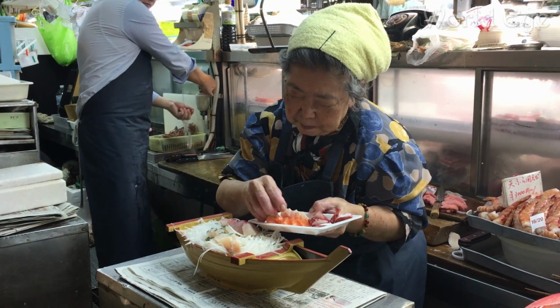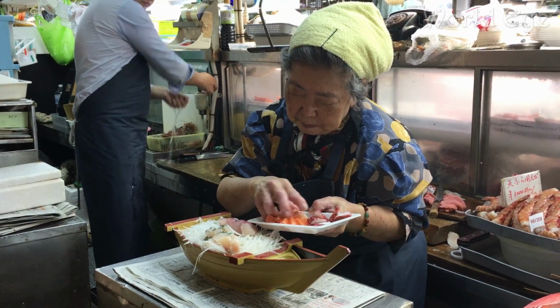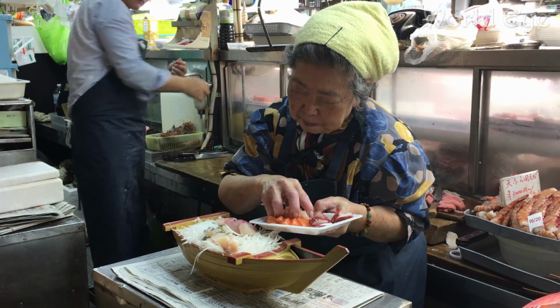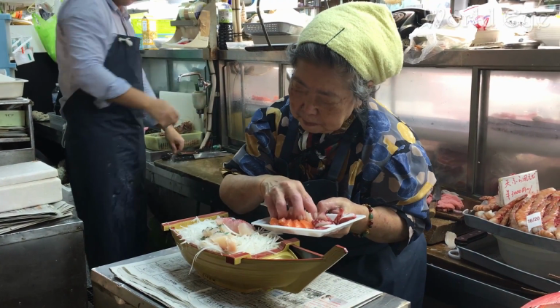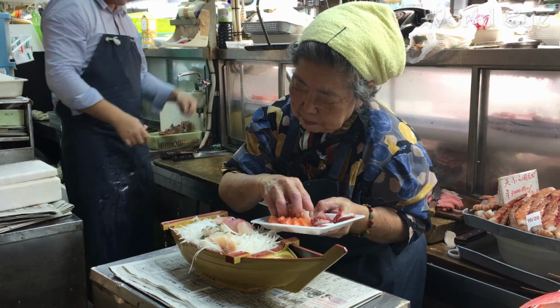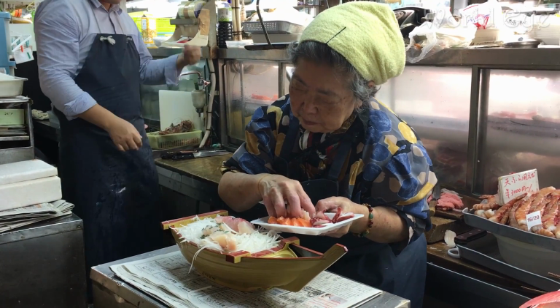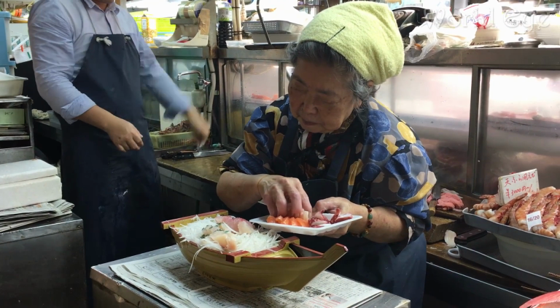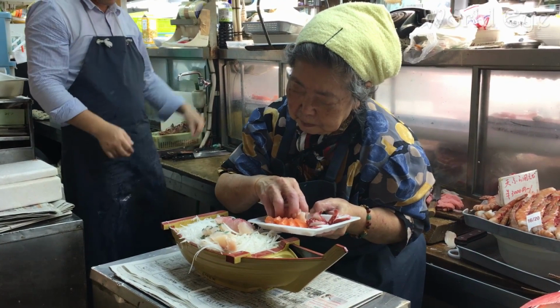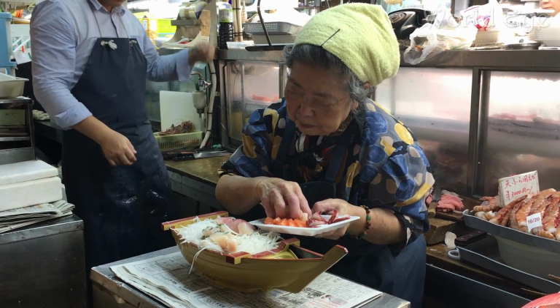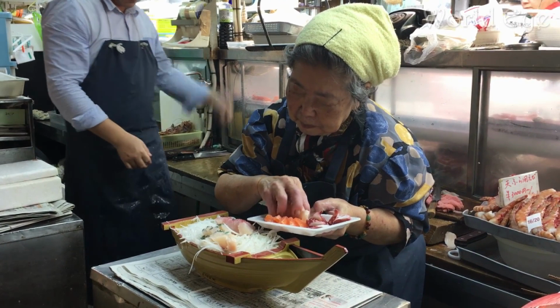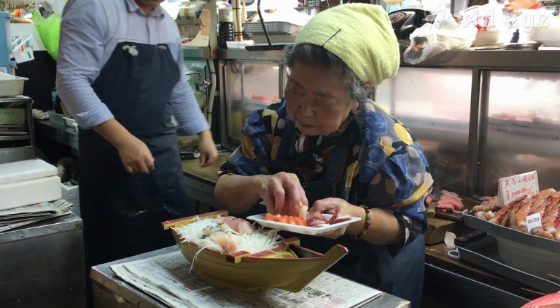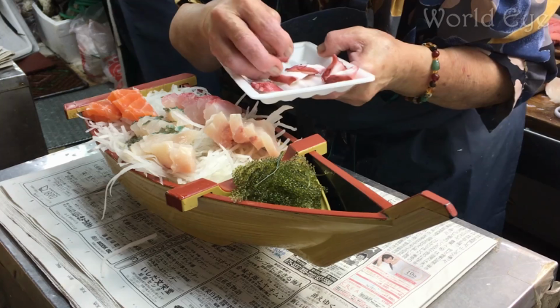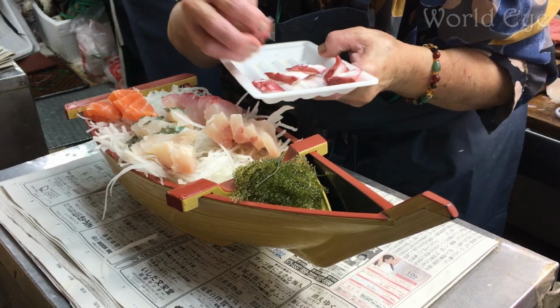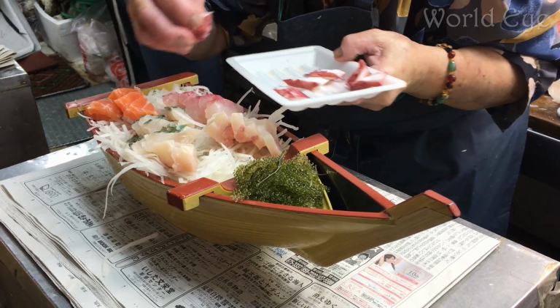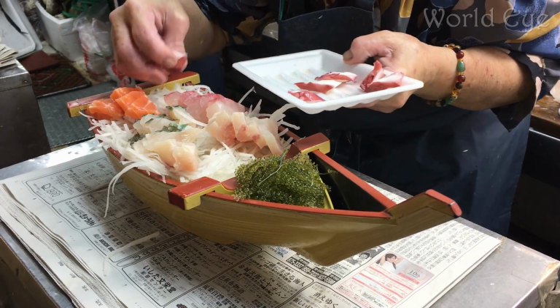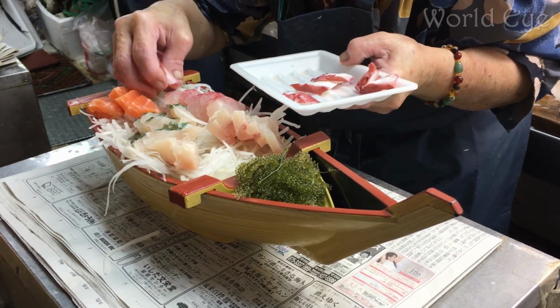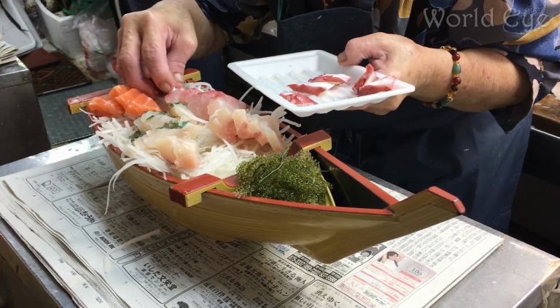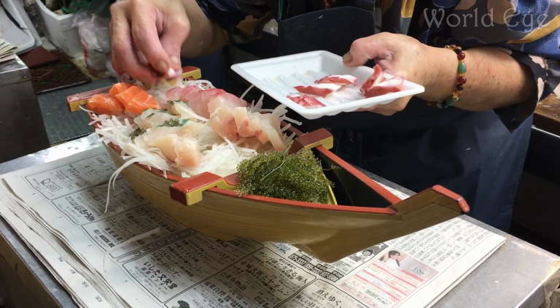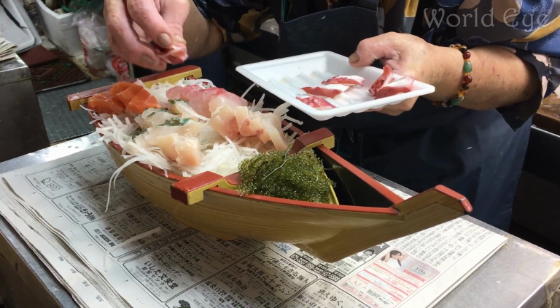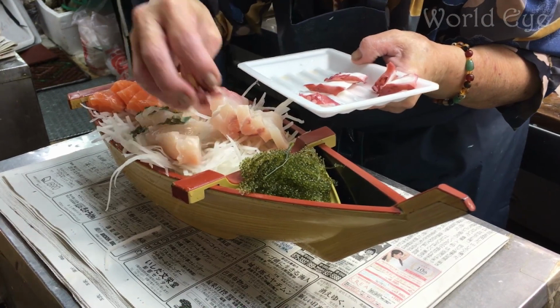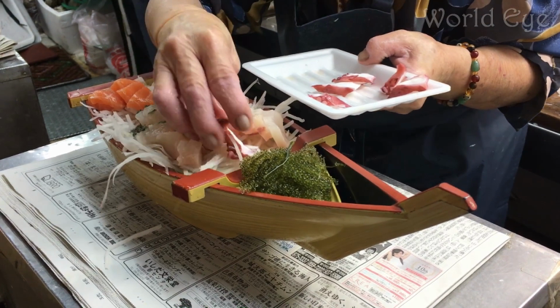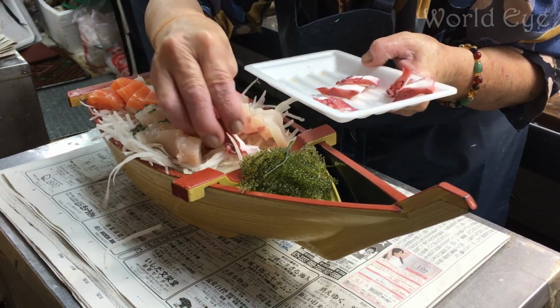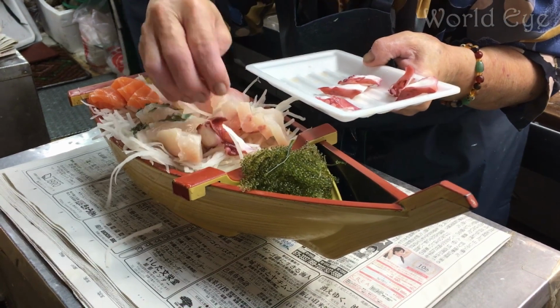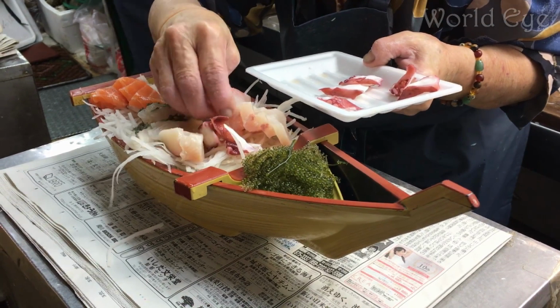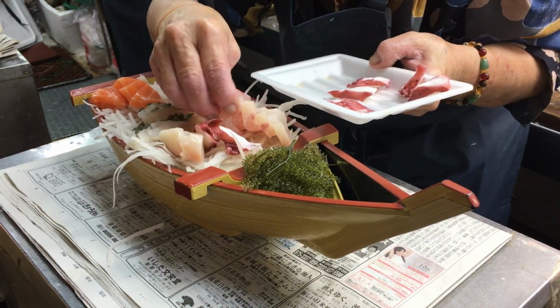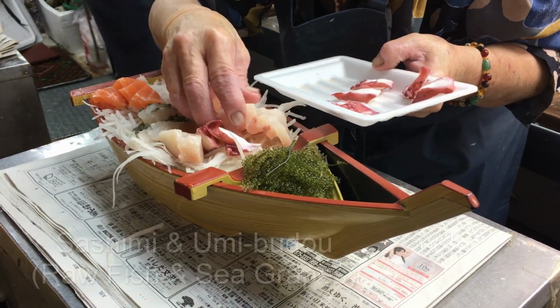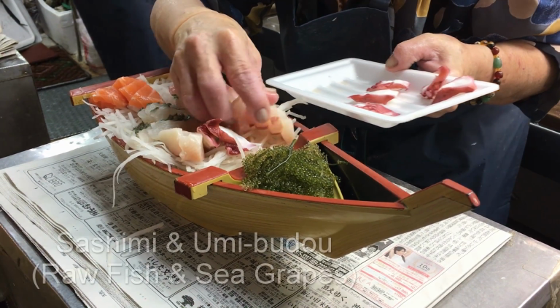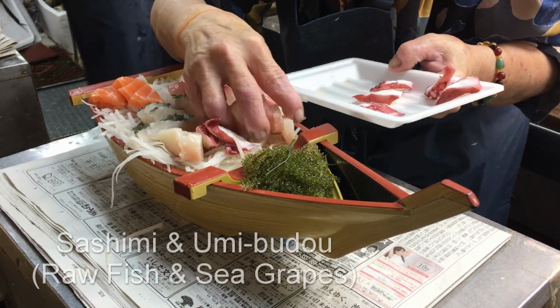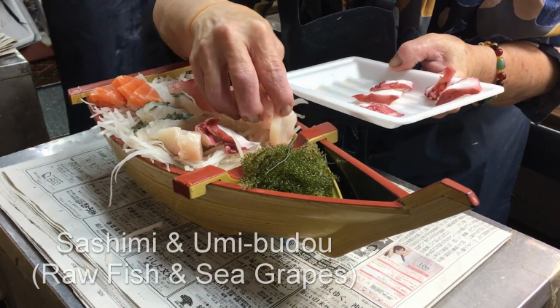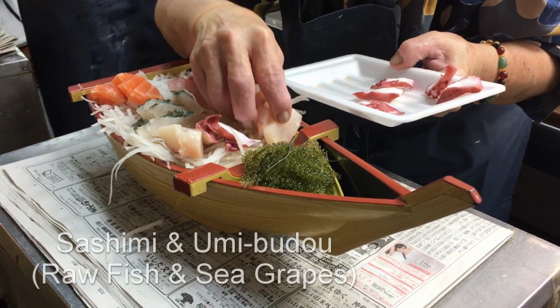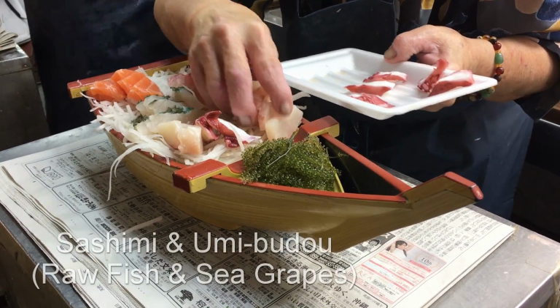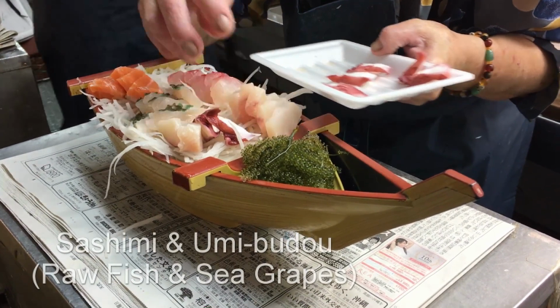This sashimi looks very tasty, and sitting in the bow of the small boat is an Okinawan specialty called sea grapes.